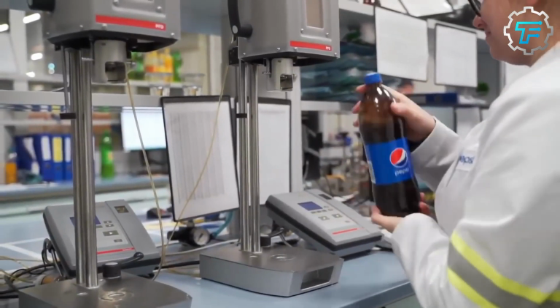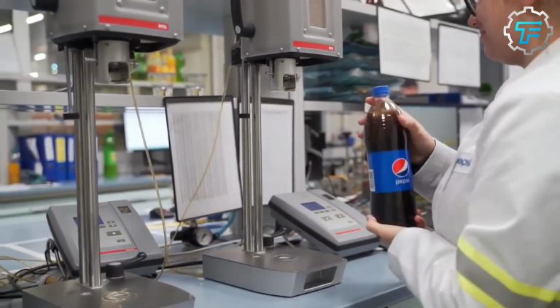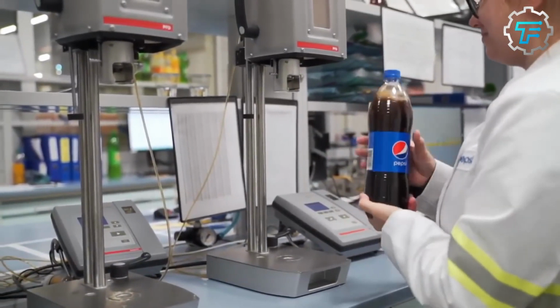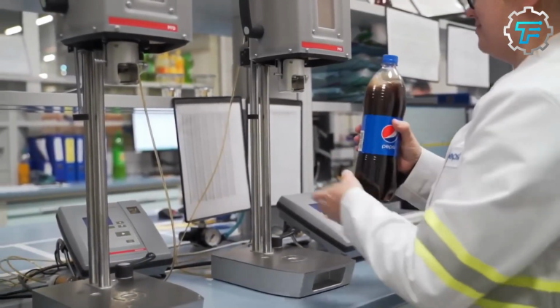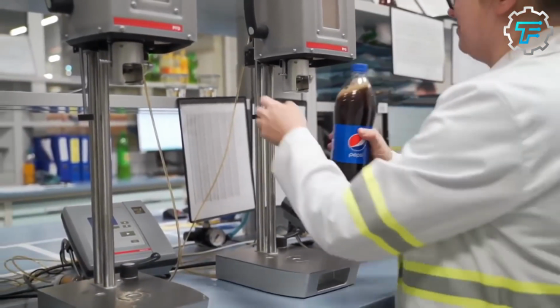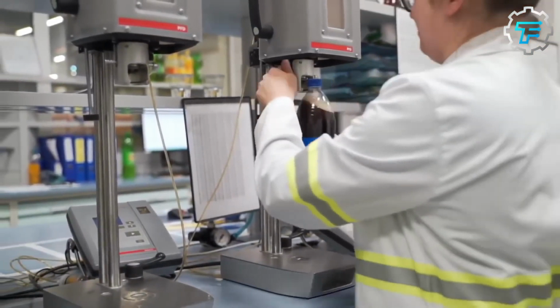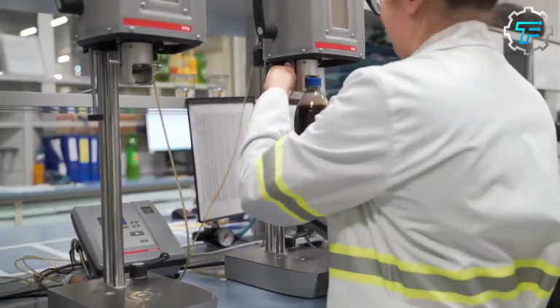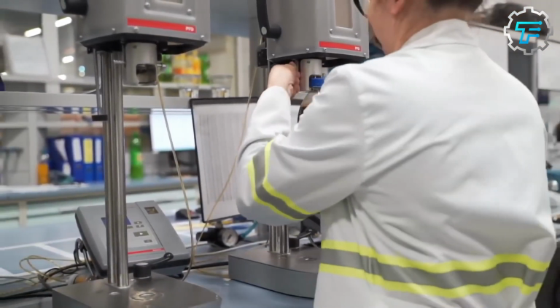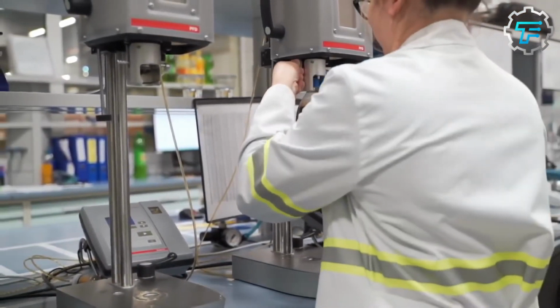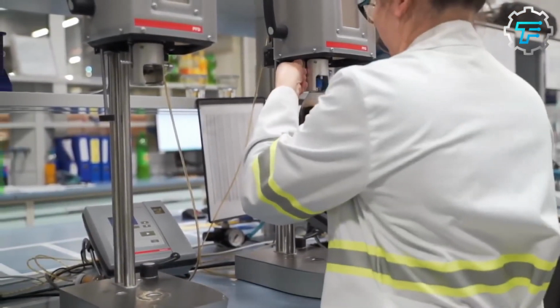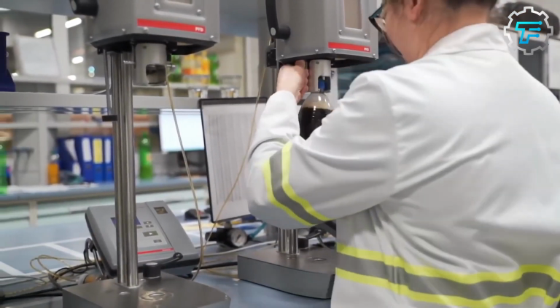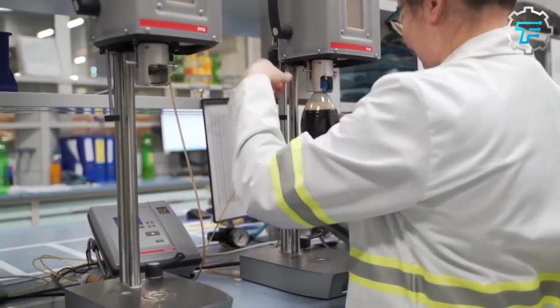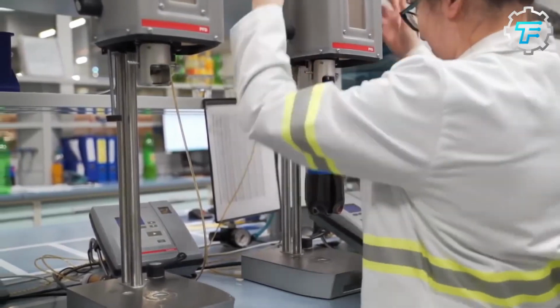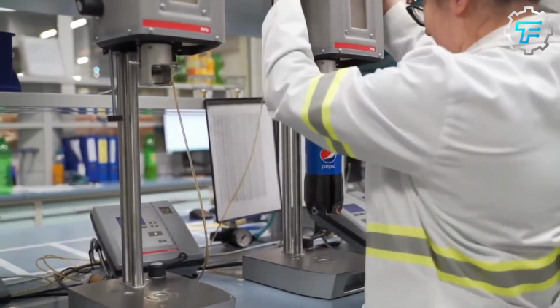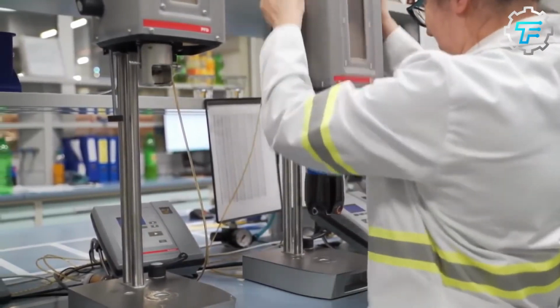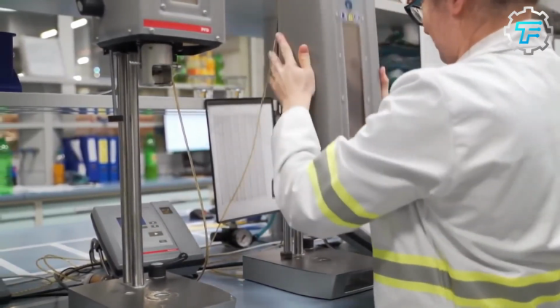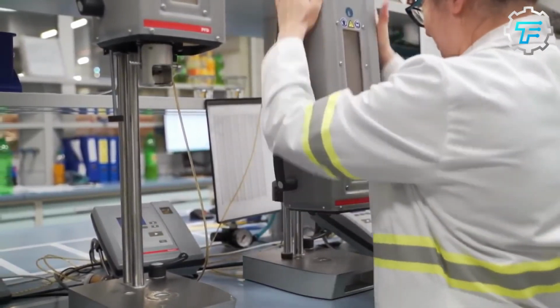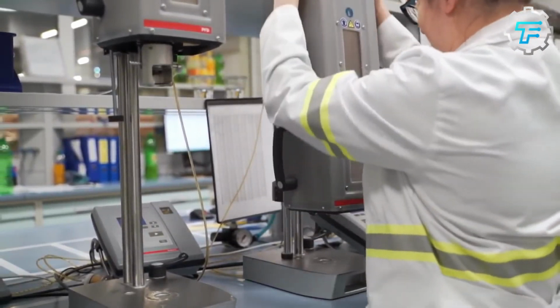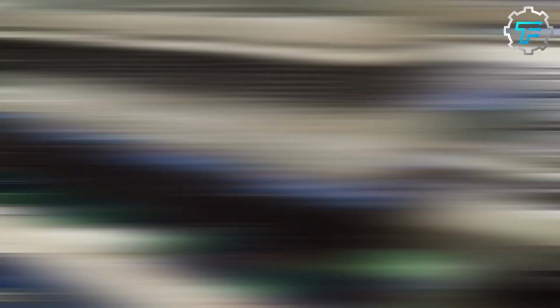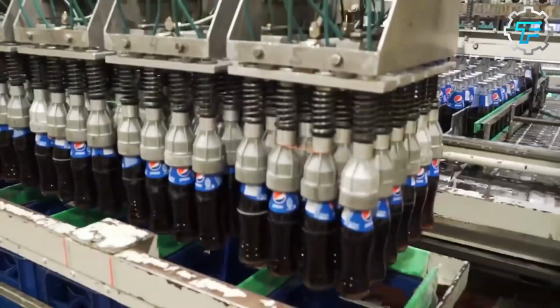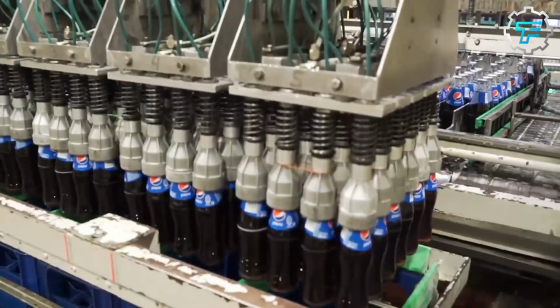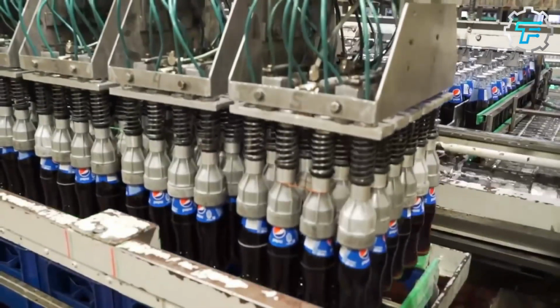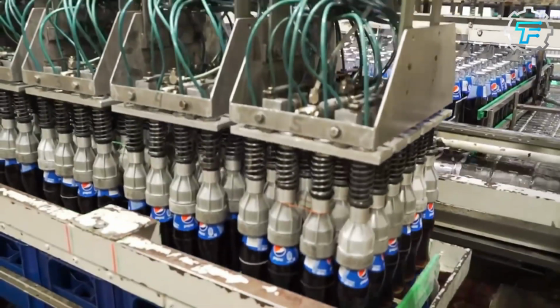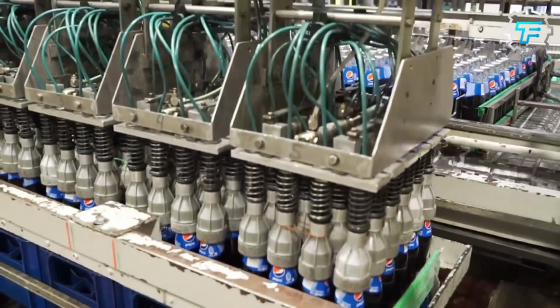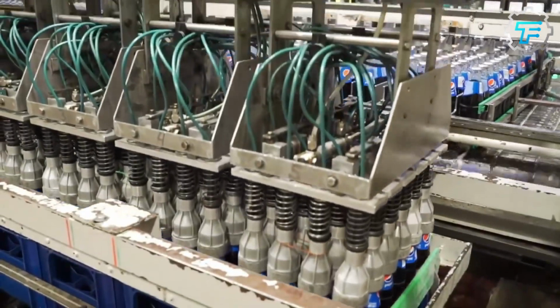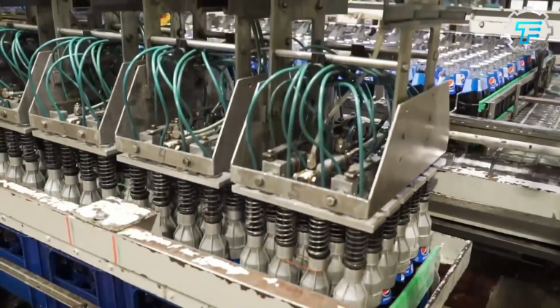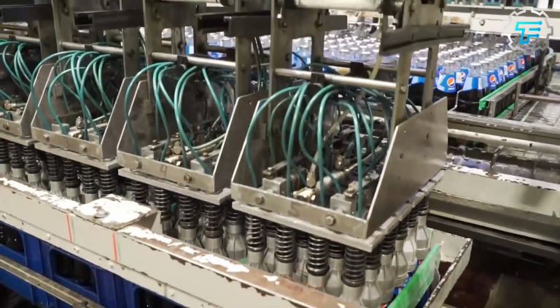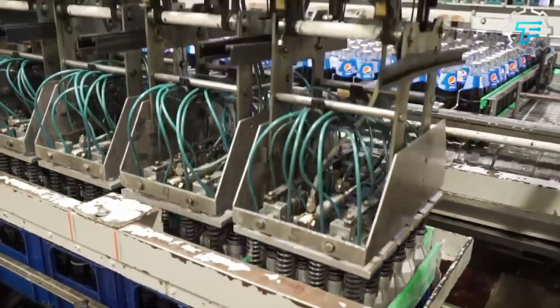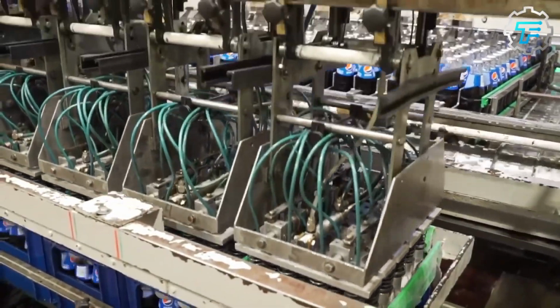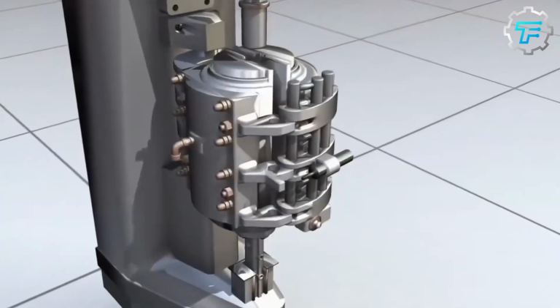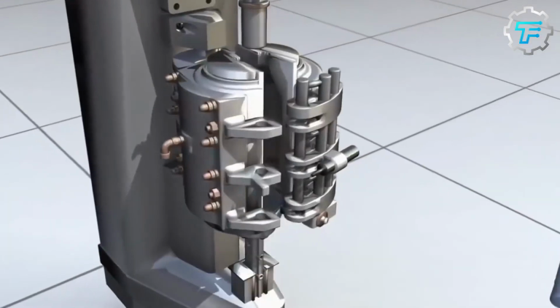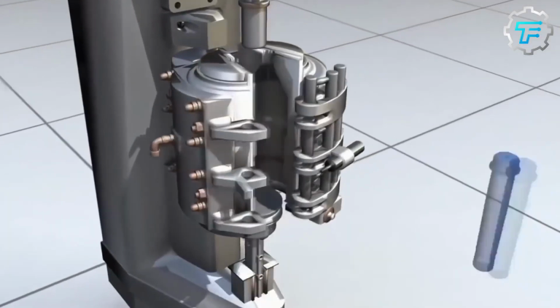After pasteurization, the drink is ready to be packaged. It can be packaged in a variety of formats, including cans, bottles, and fountain dispensers.